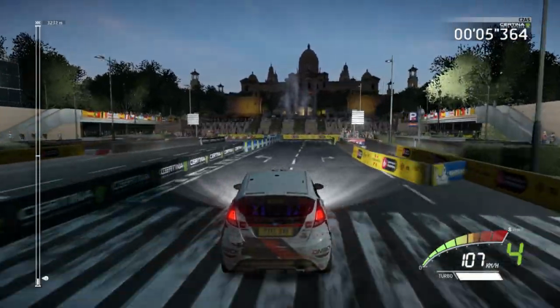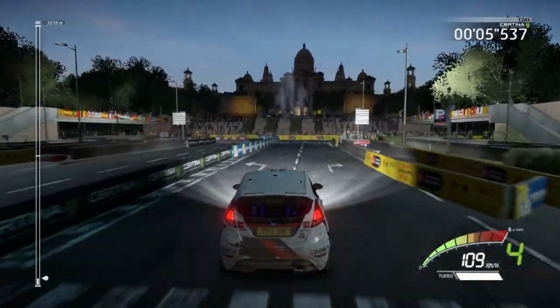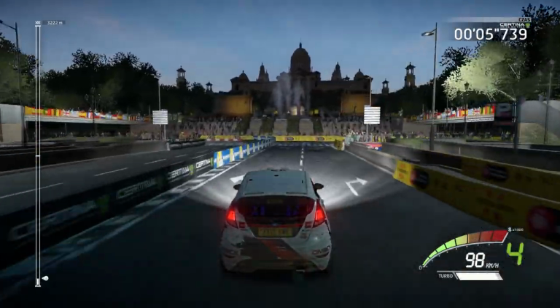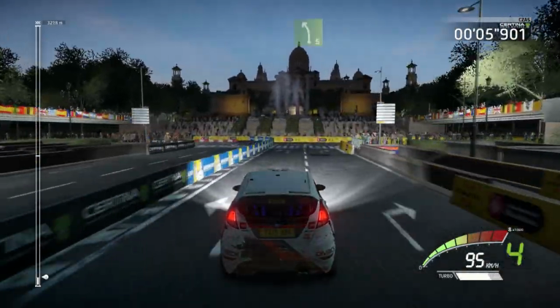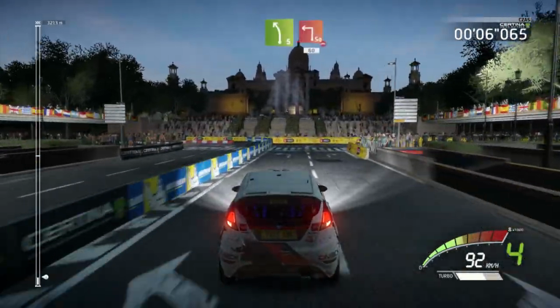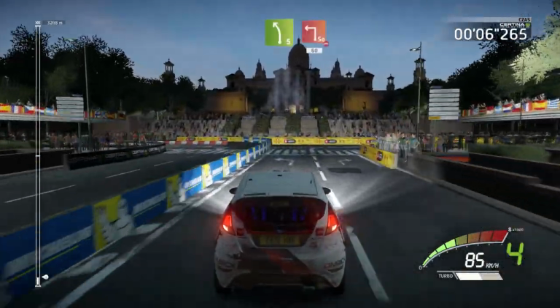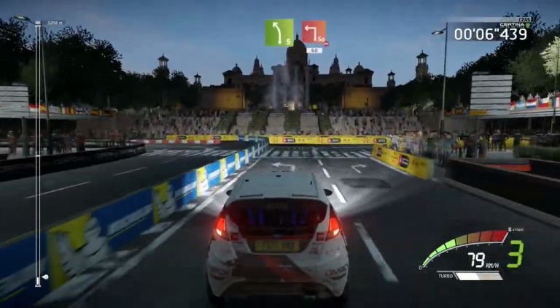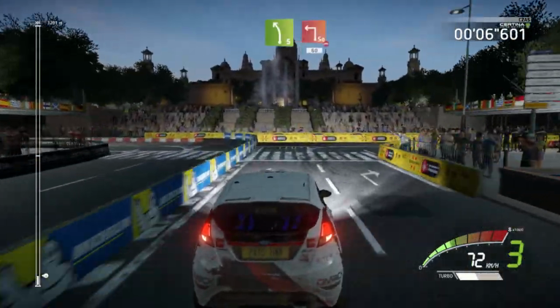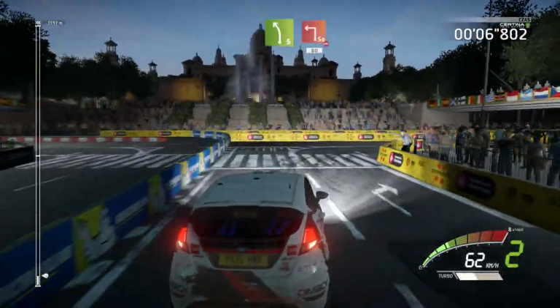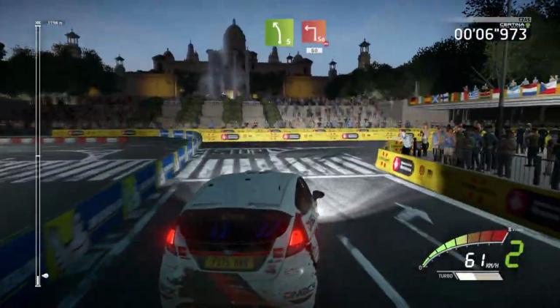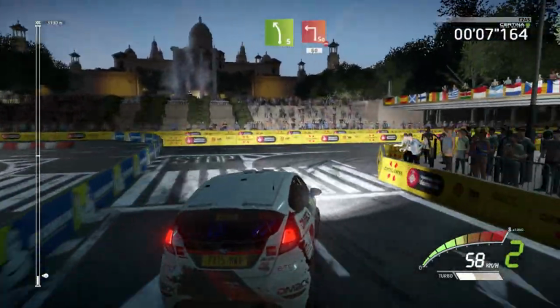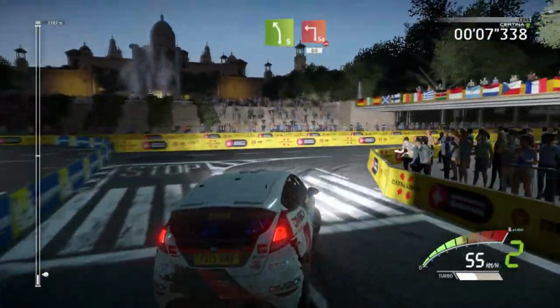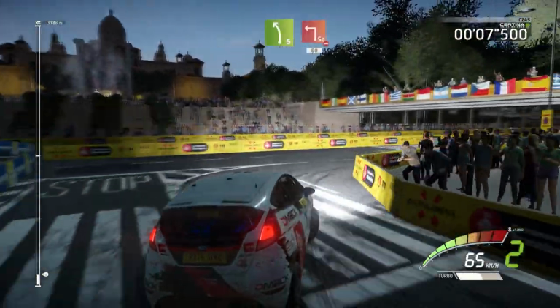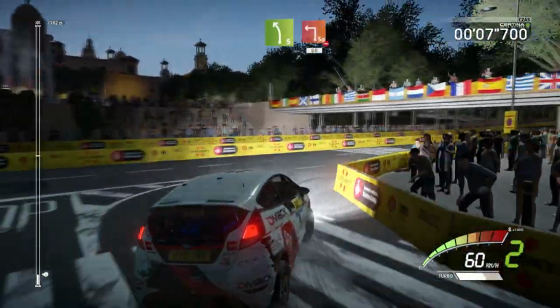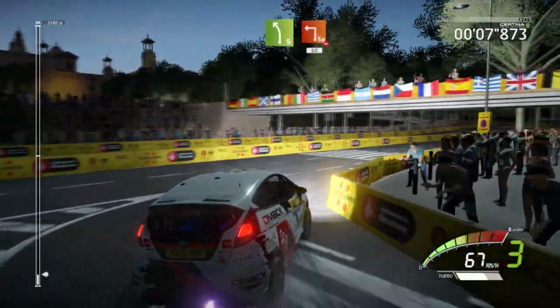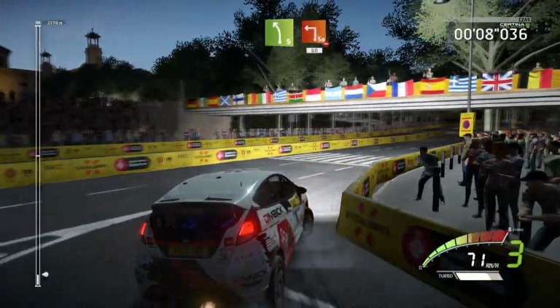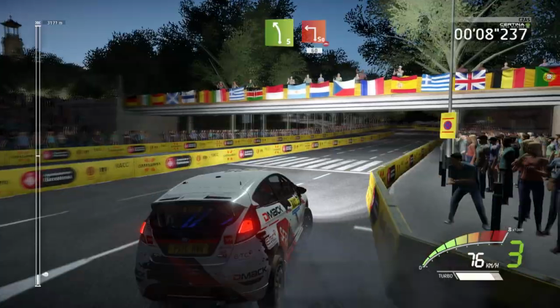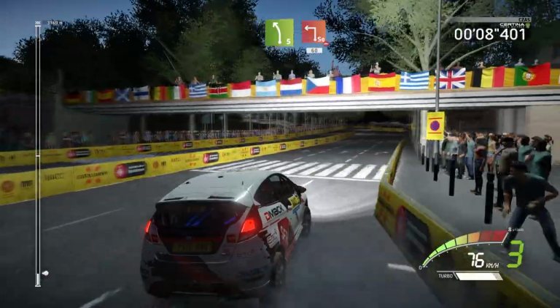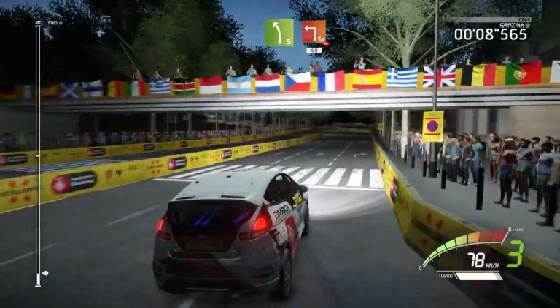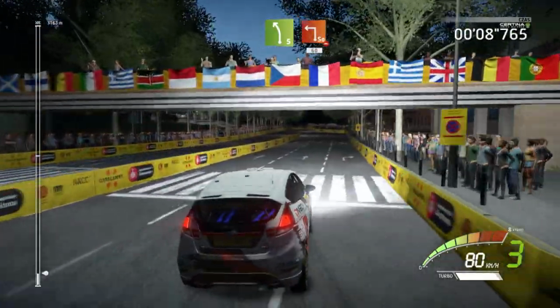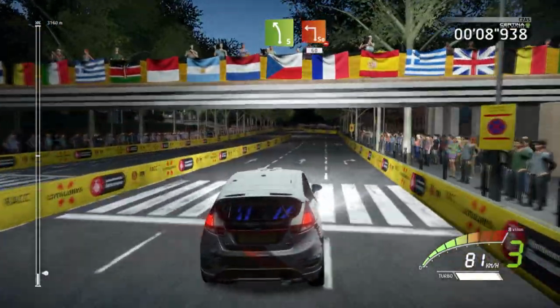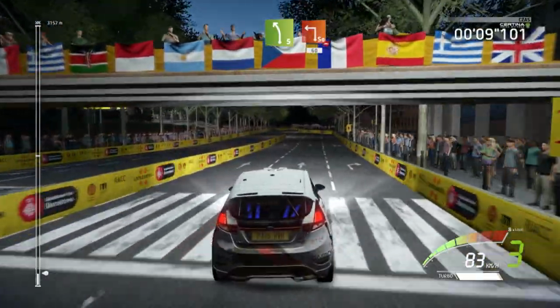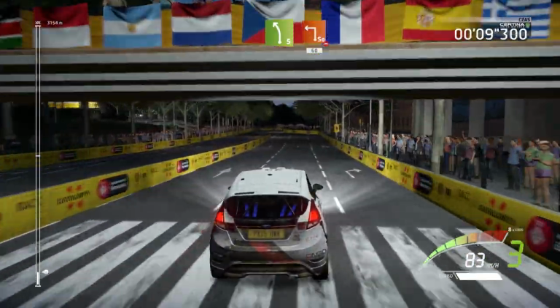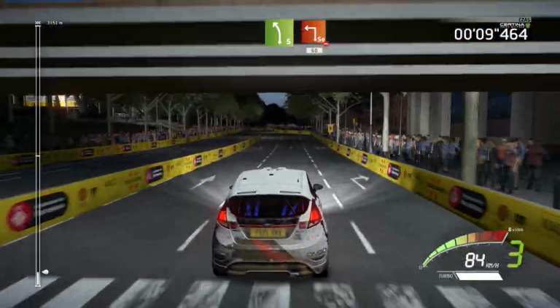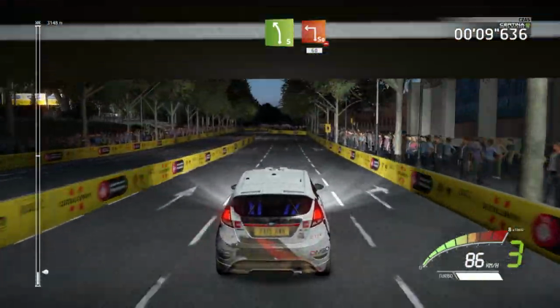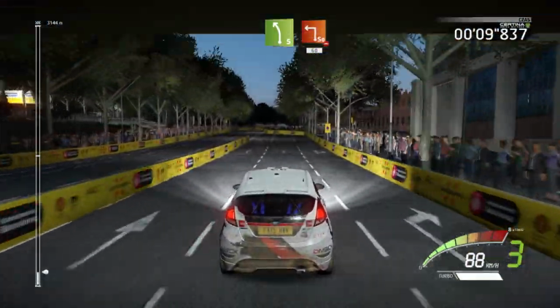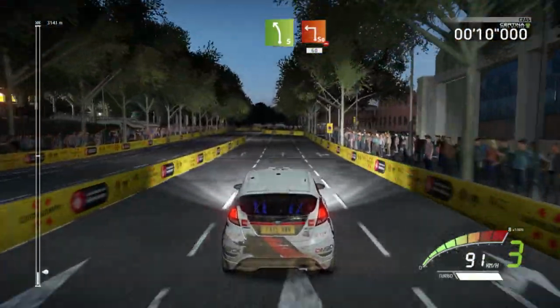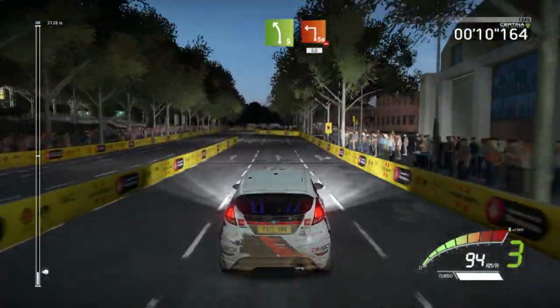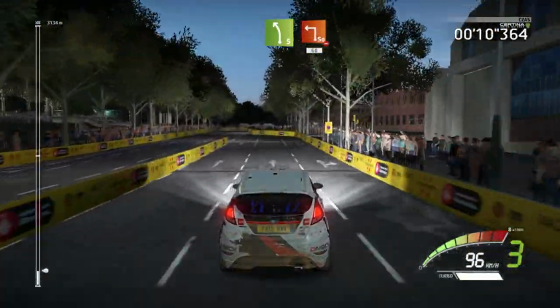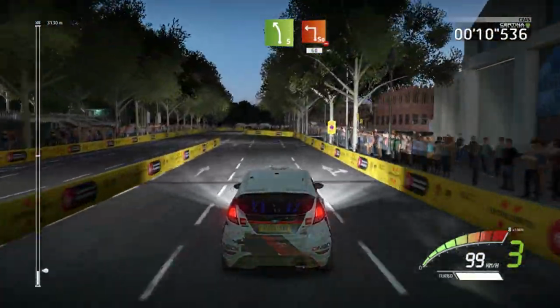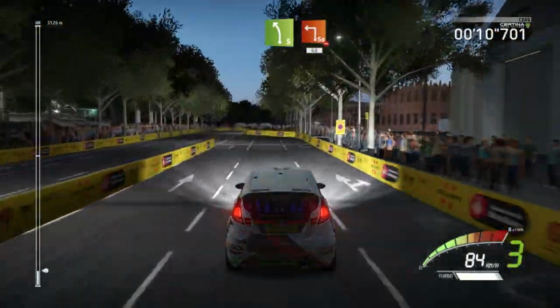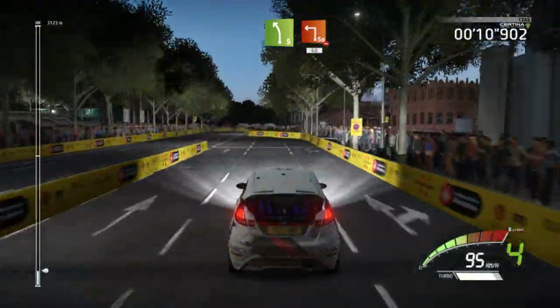Left 5, brake, keep right, into square left, over bump, narrows, 60.